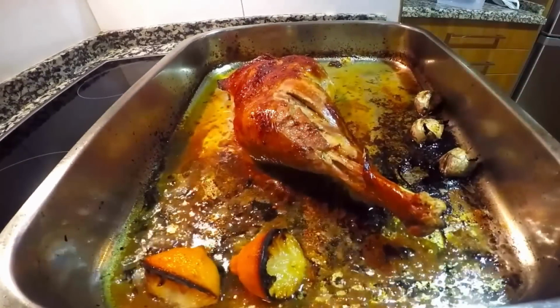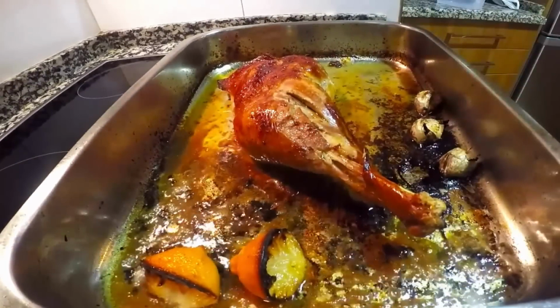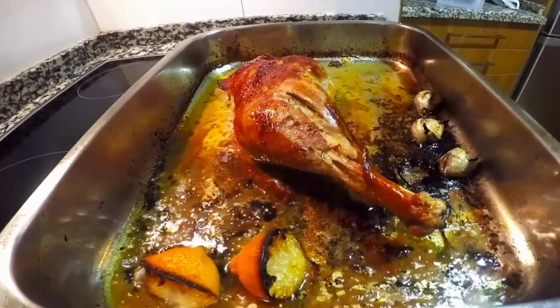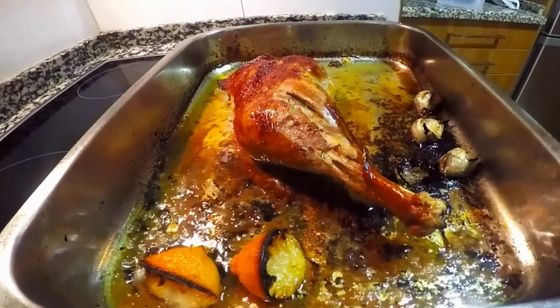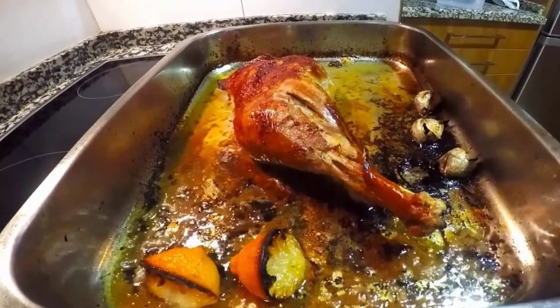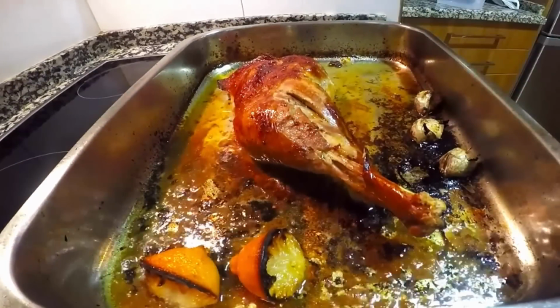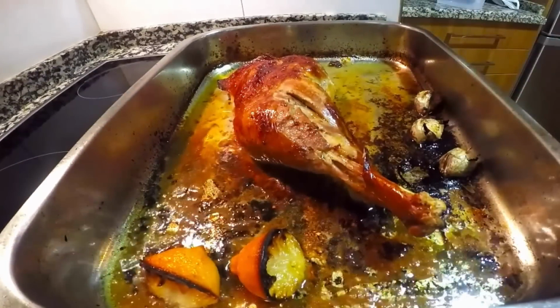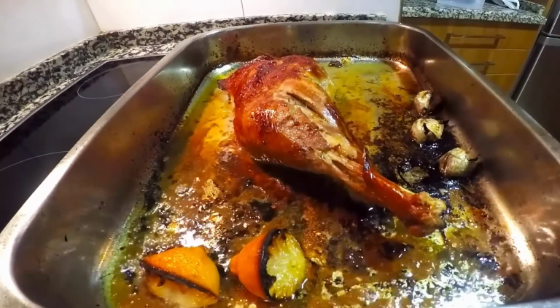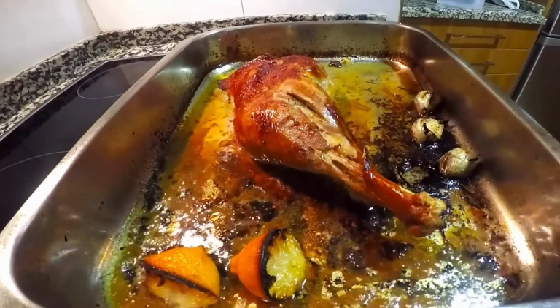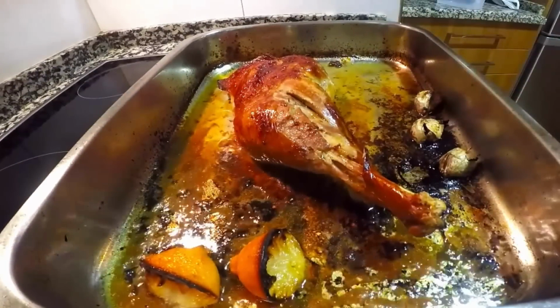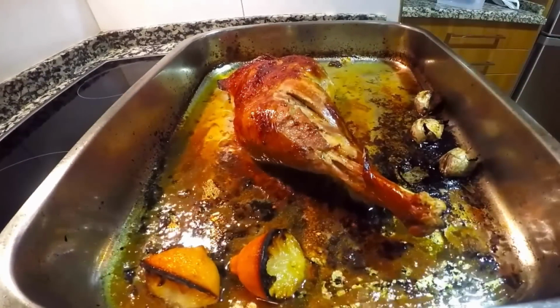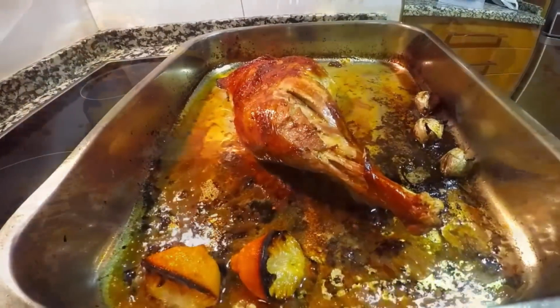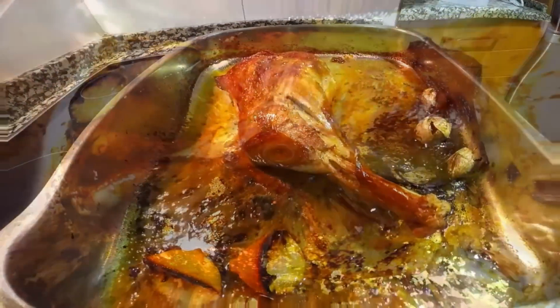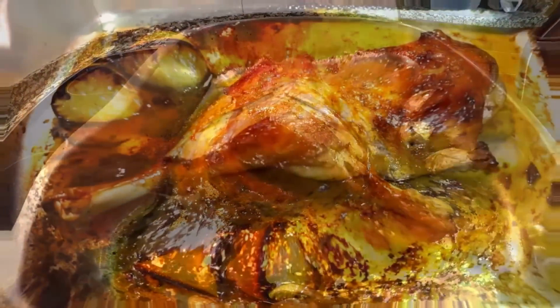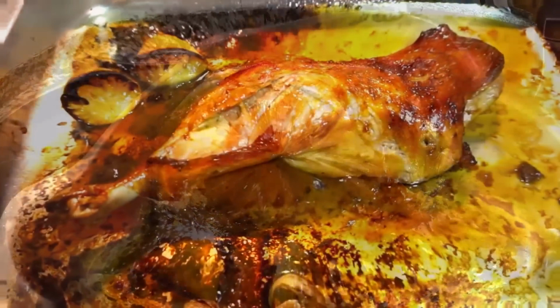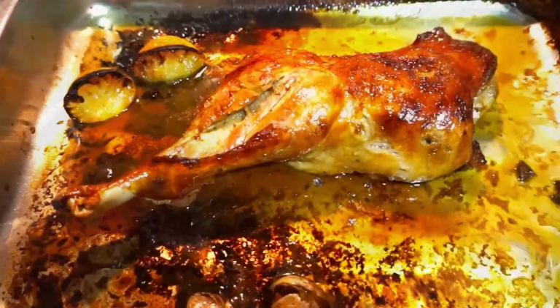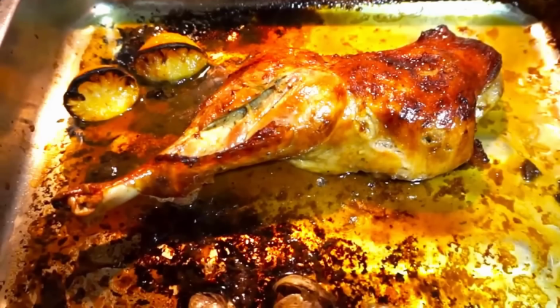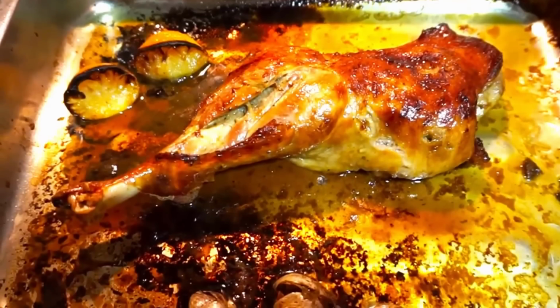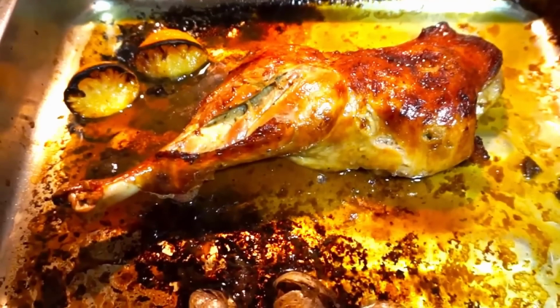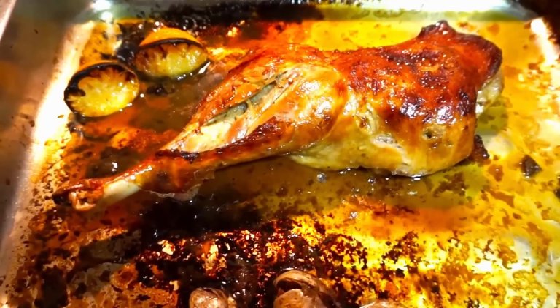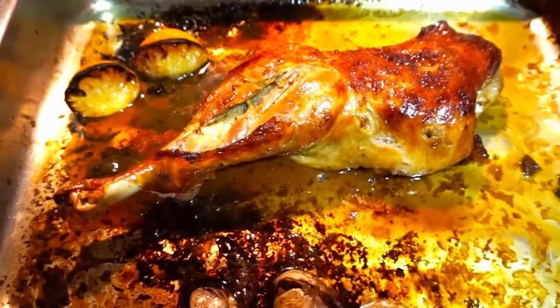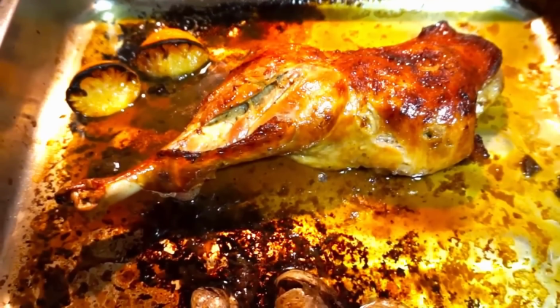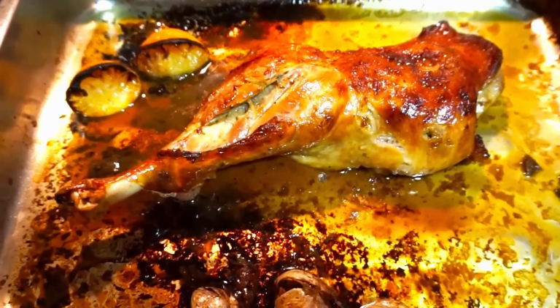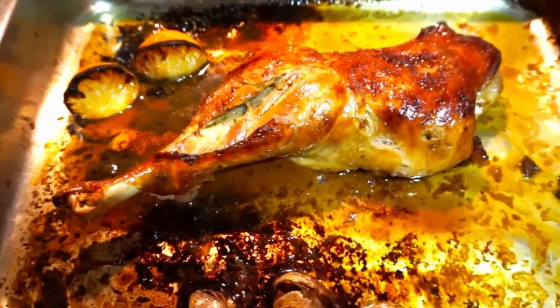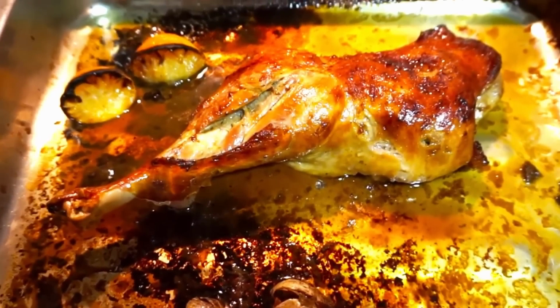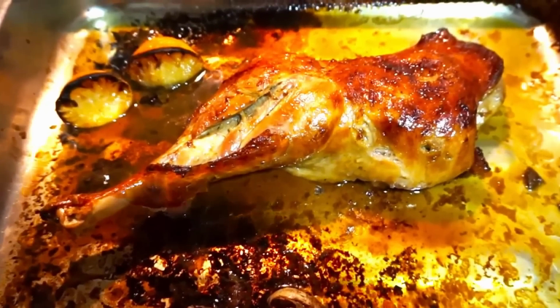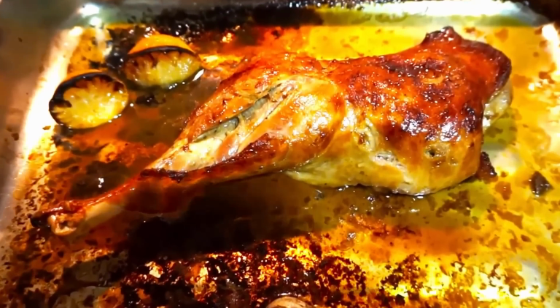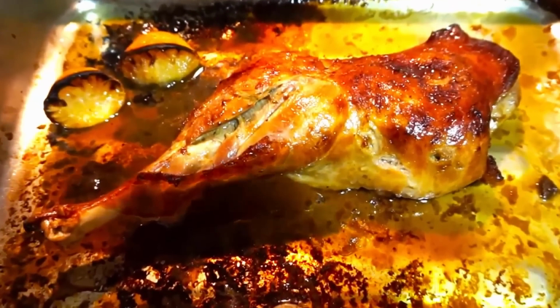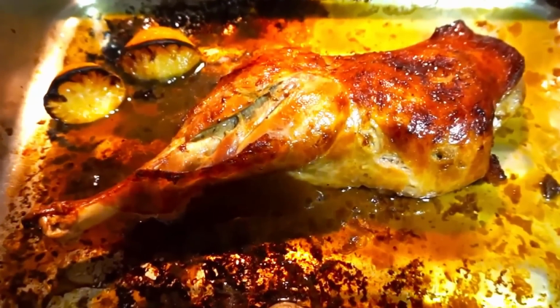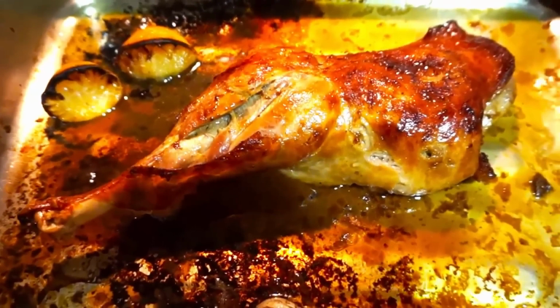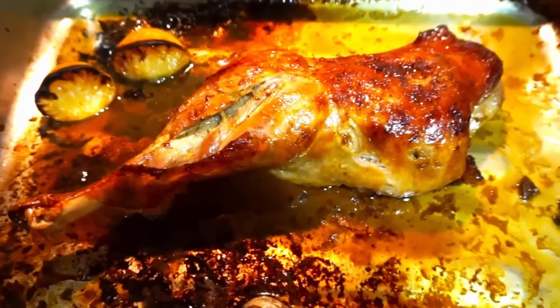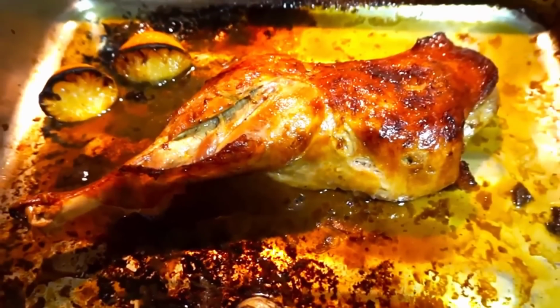Súper dorado por afuera, tierno y lleno de sabor. Muslos de pavo a la cerveza.